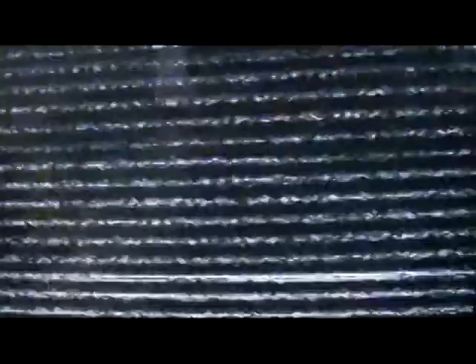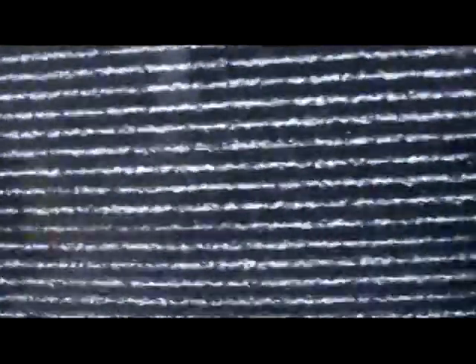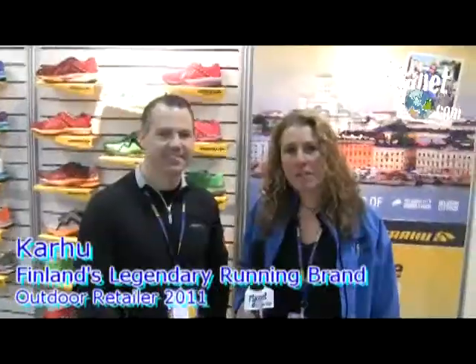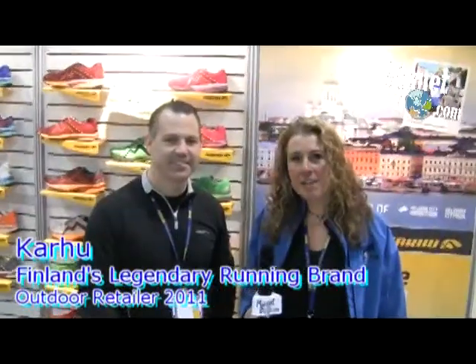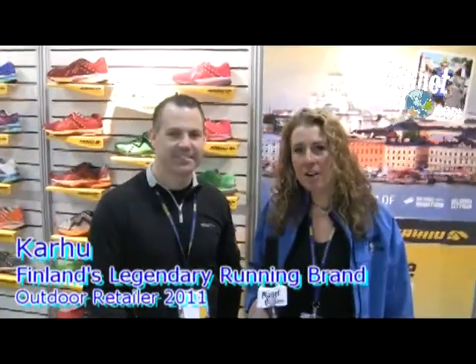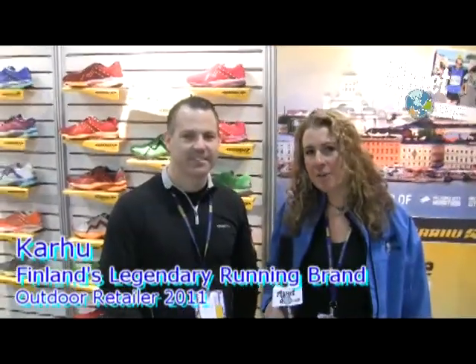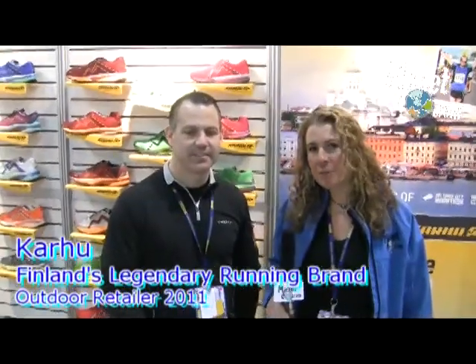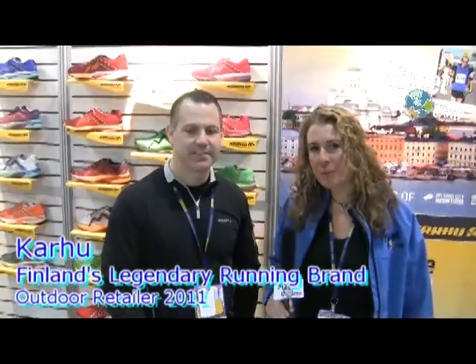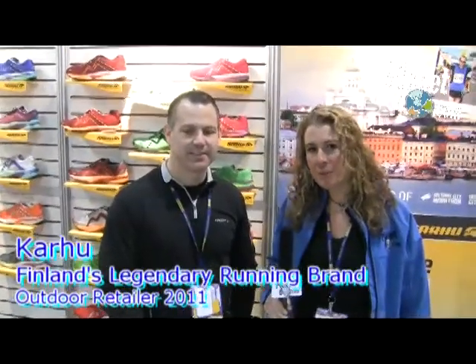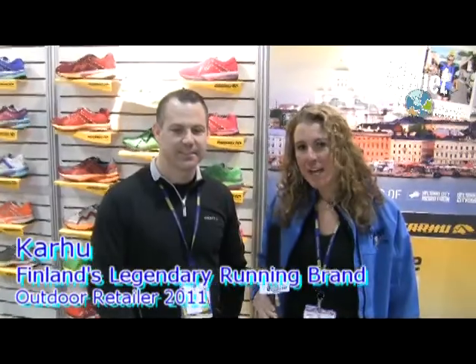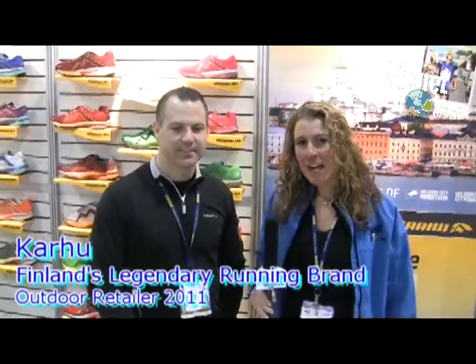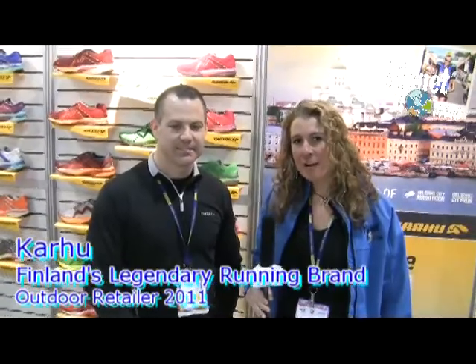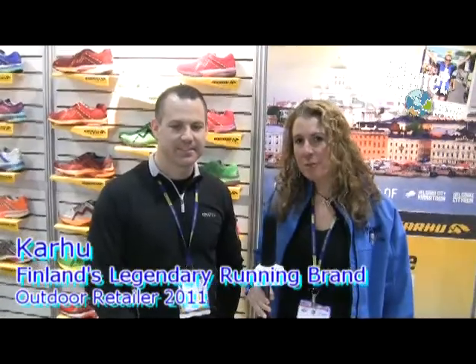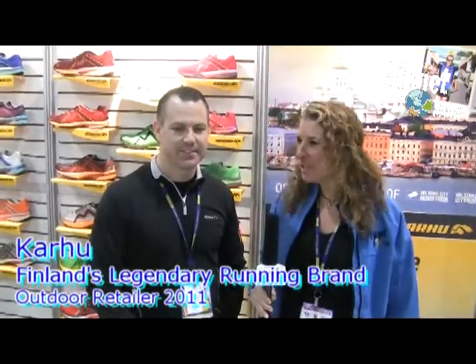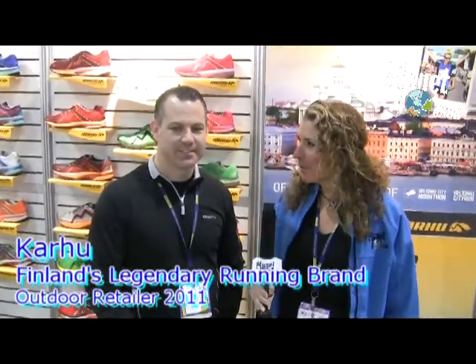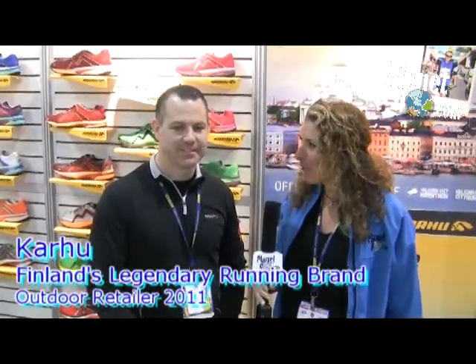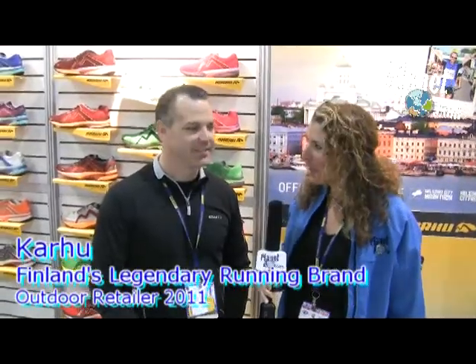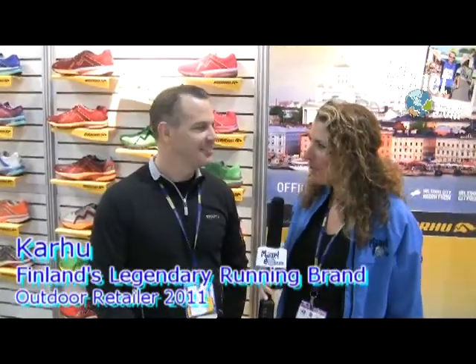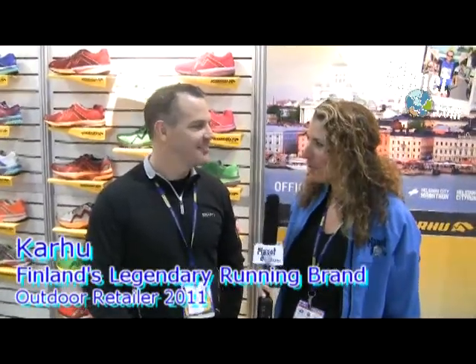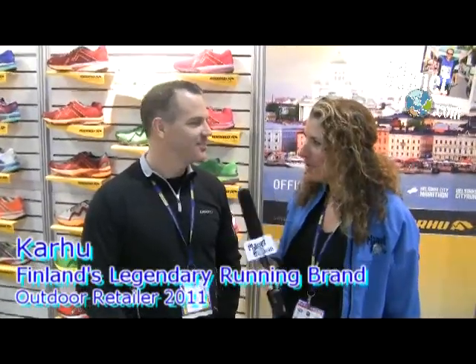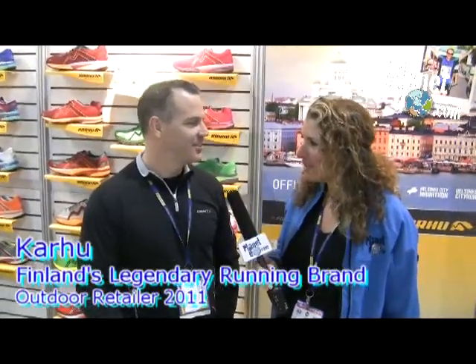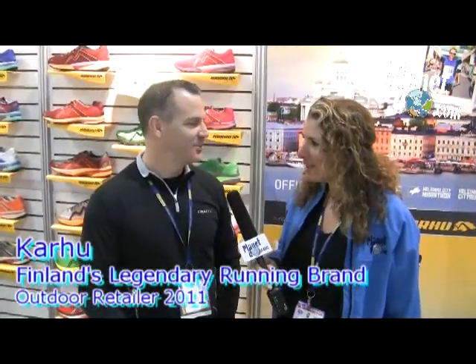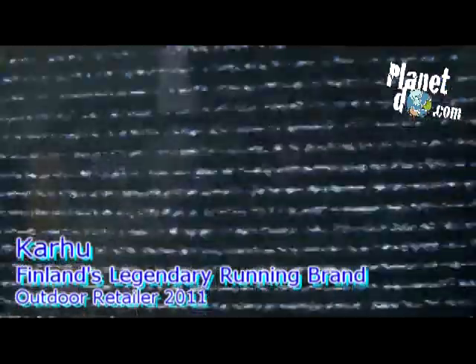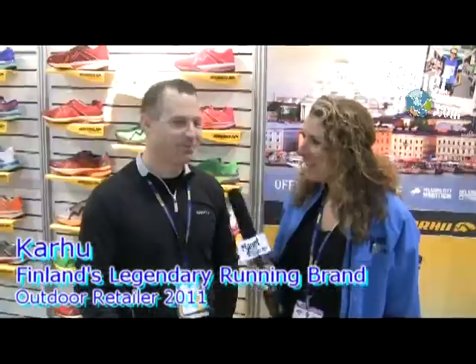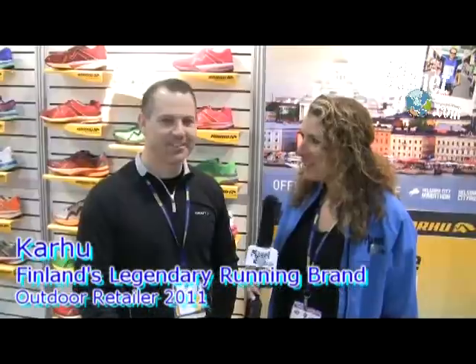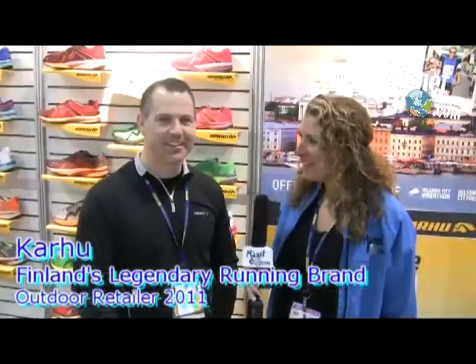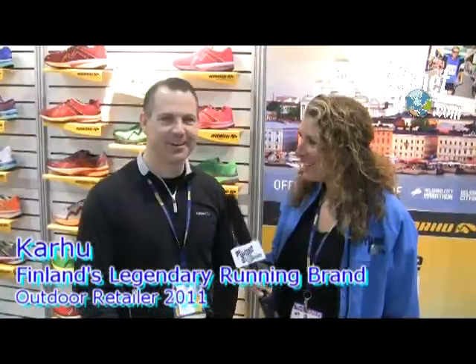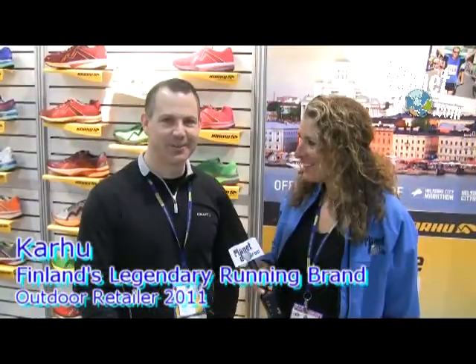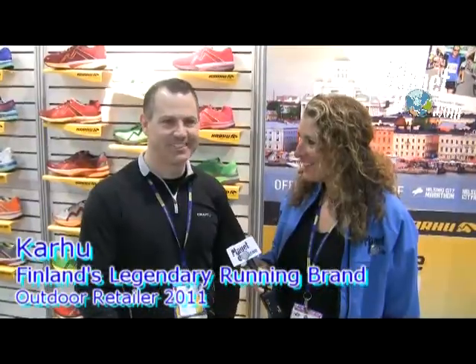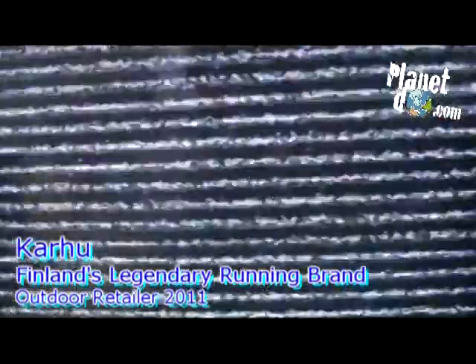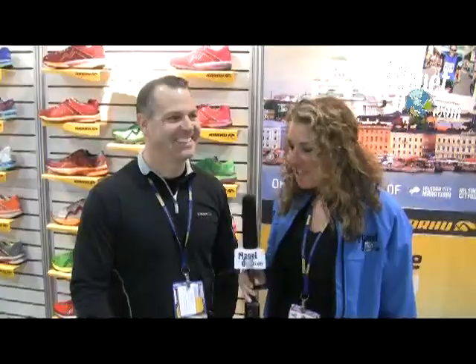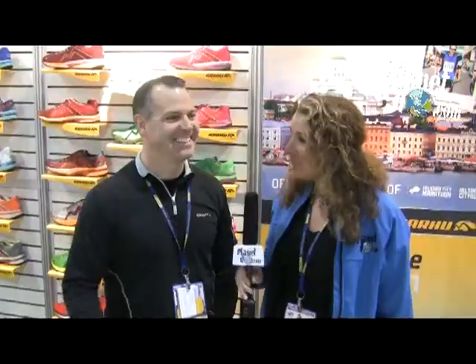We are at the CarHoo booth at Outdoor Retailer and I'm talking to Jay Duke, president and owner.